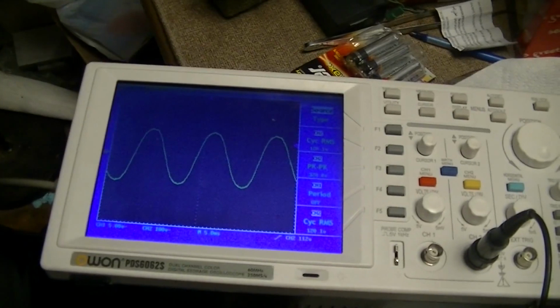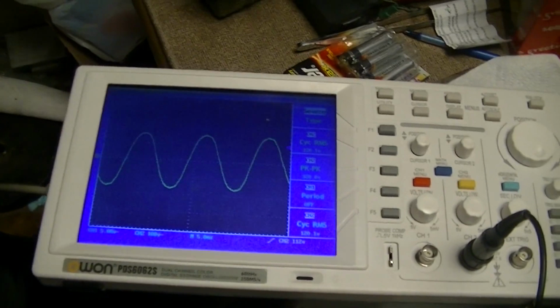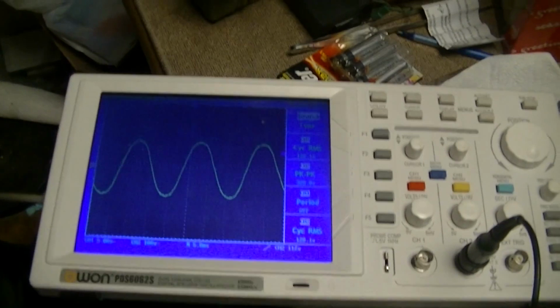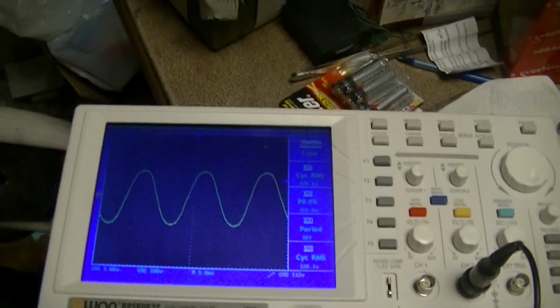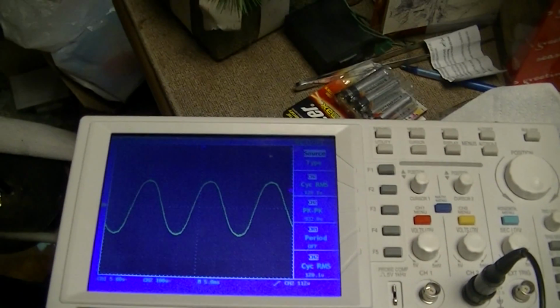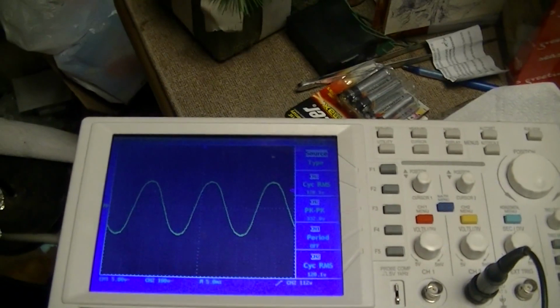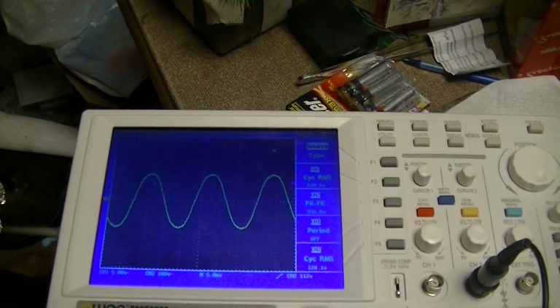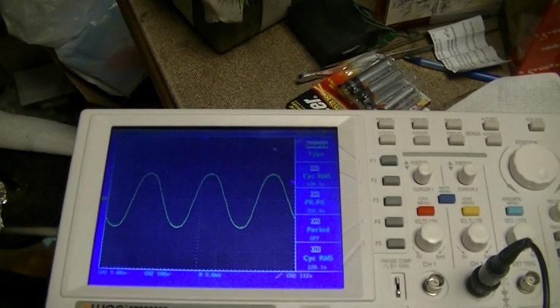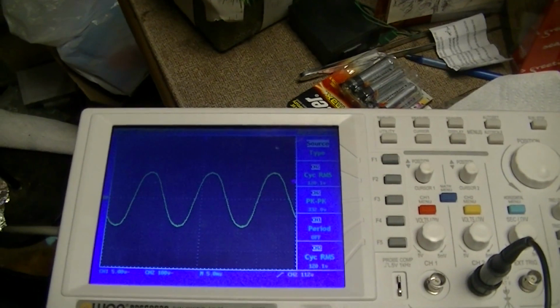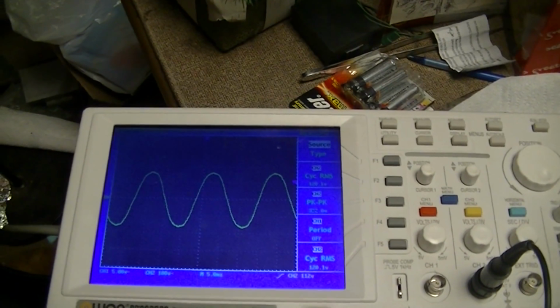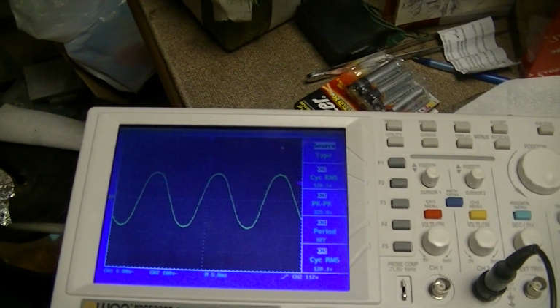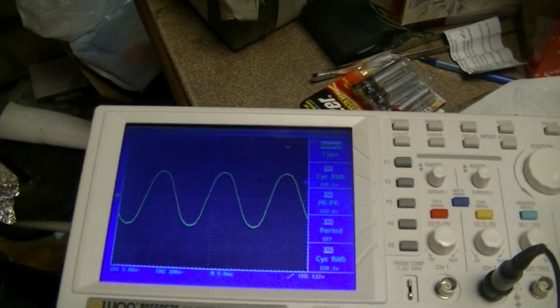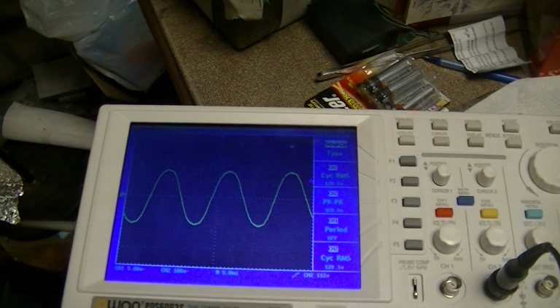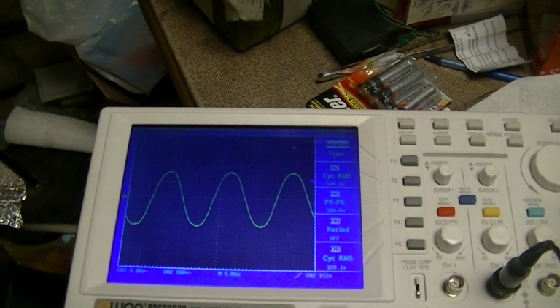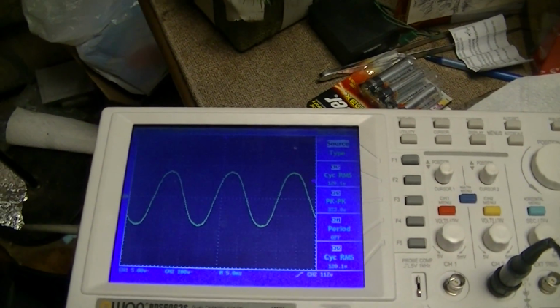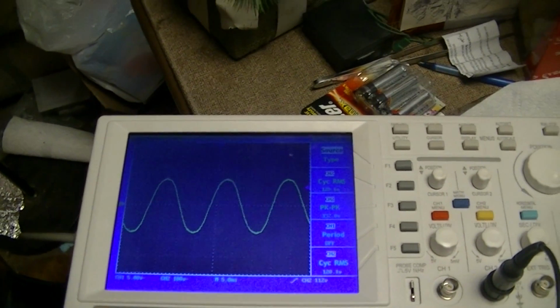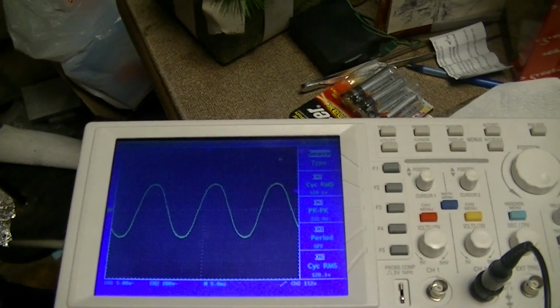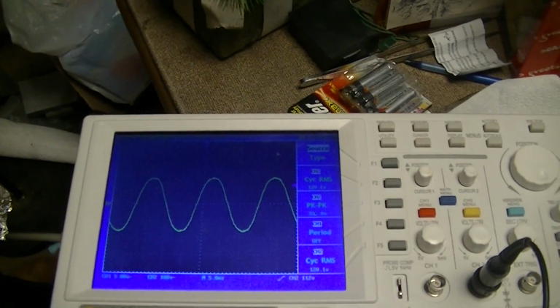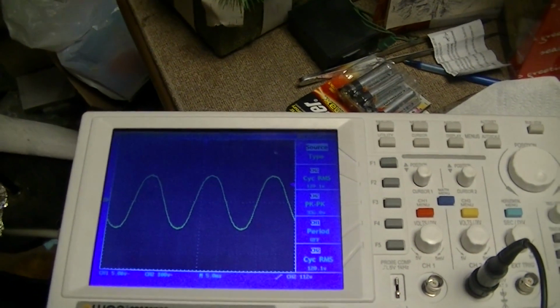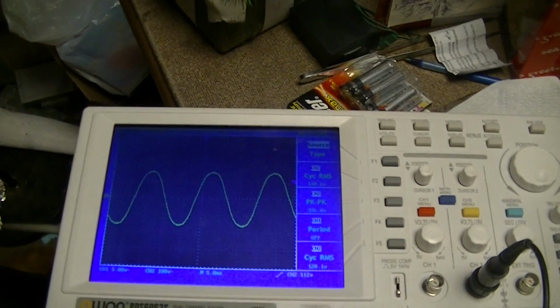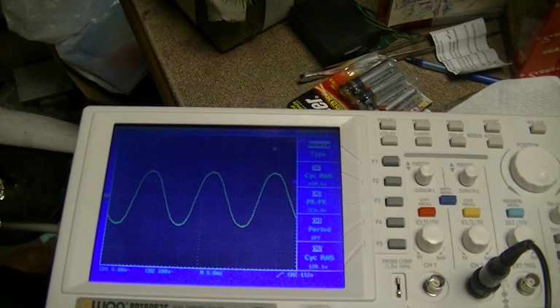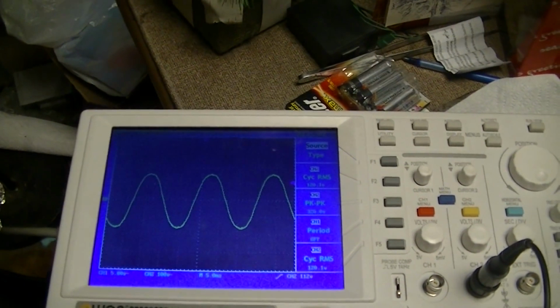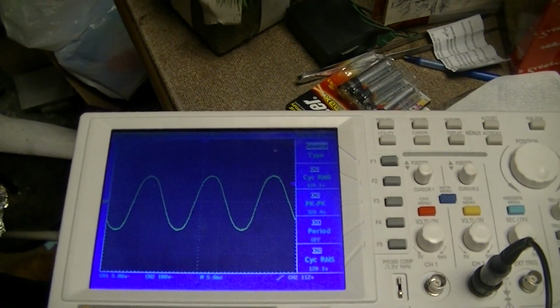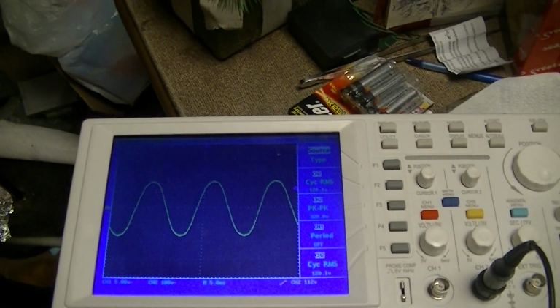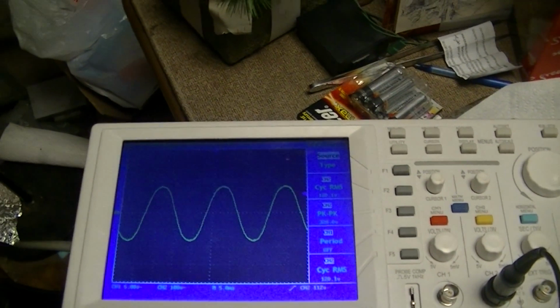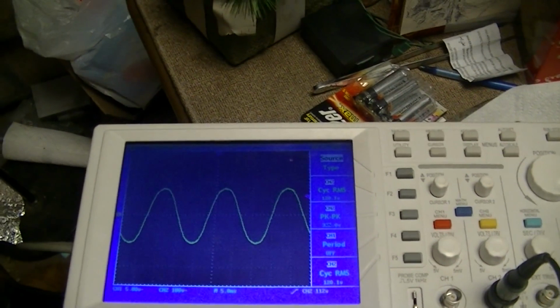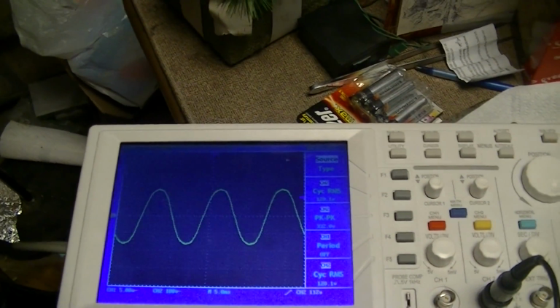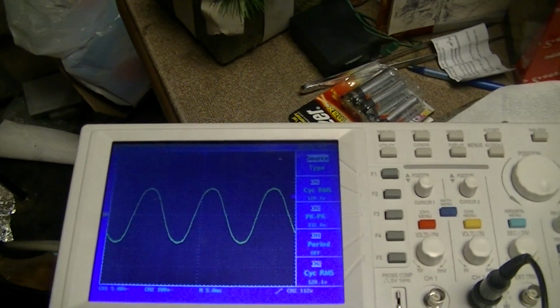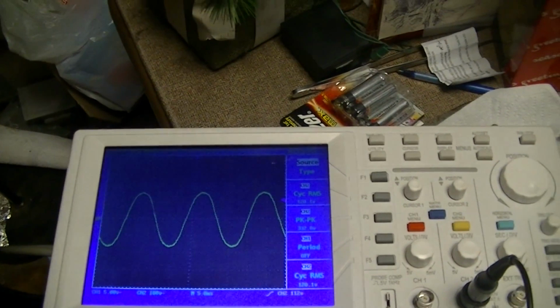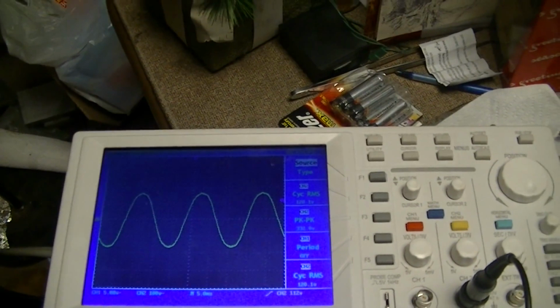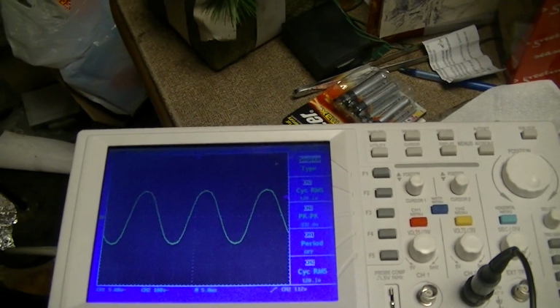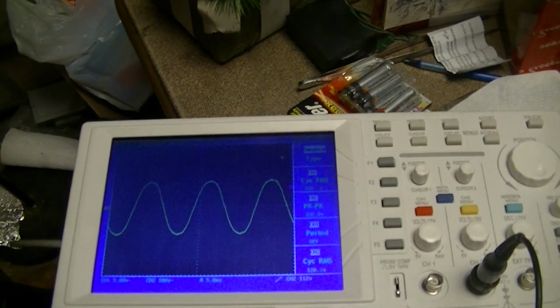You can get the PDS 5022S, which is a 25 MHz model and a fairly decent scope for about $200 and change on Amazon.